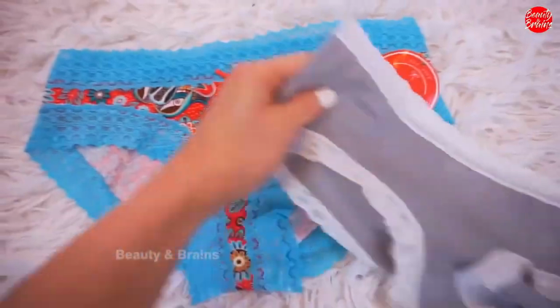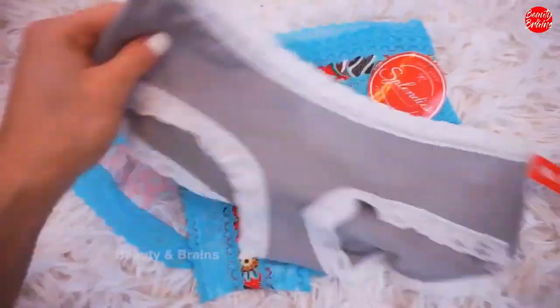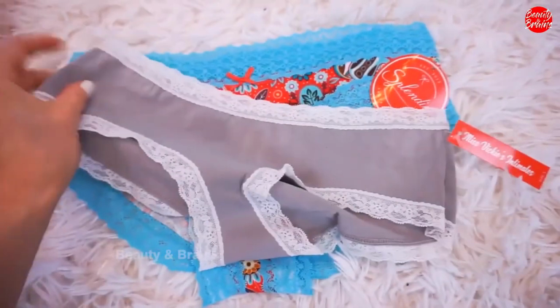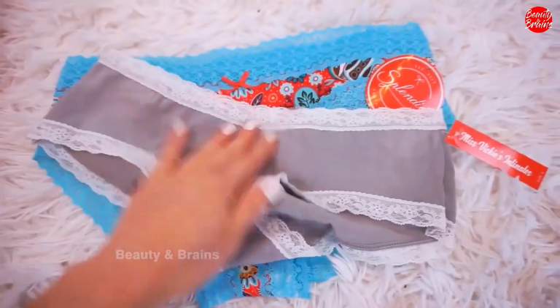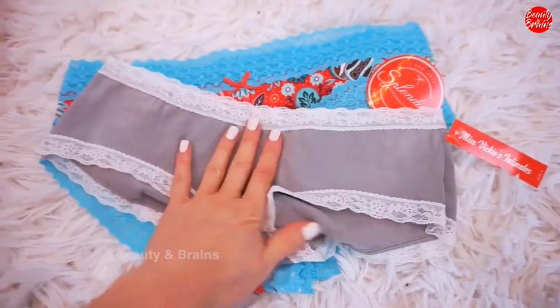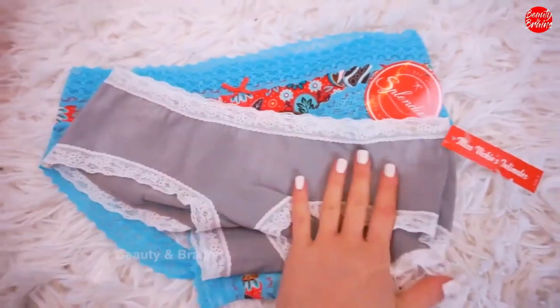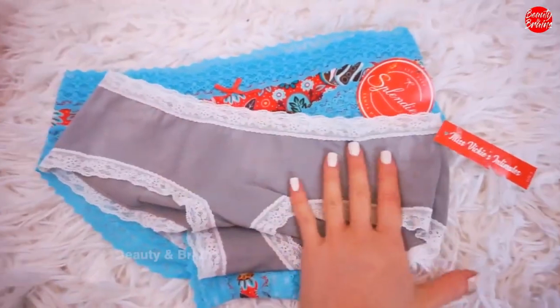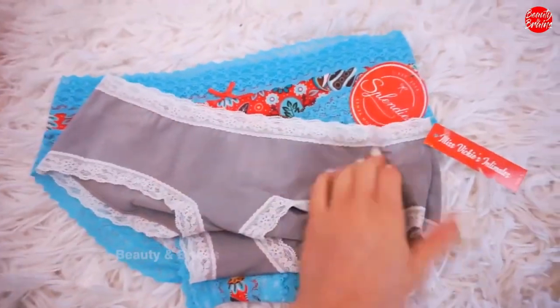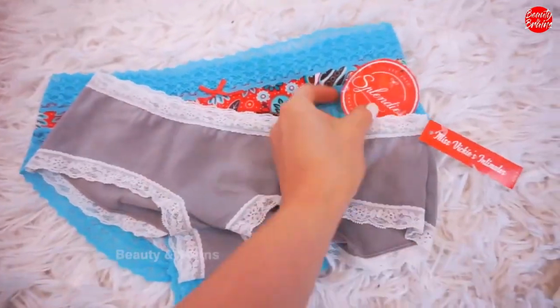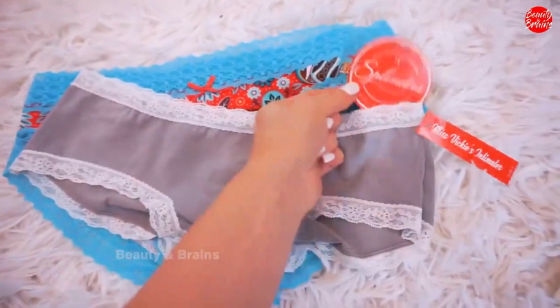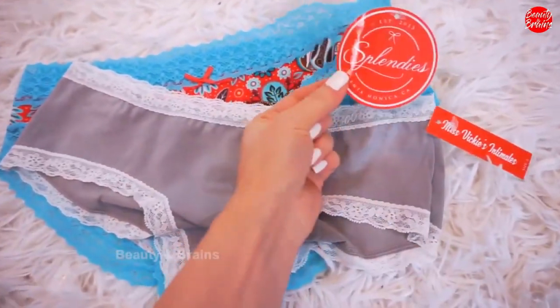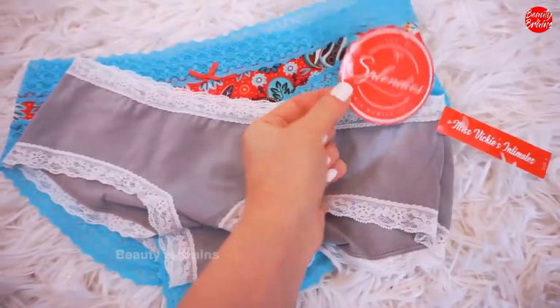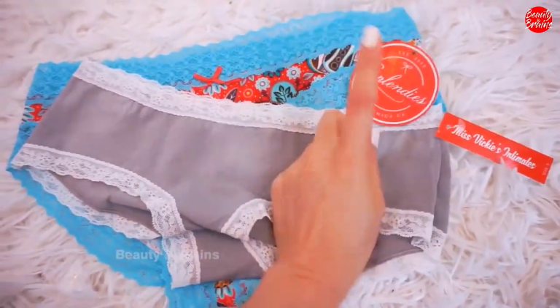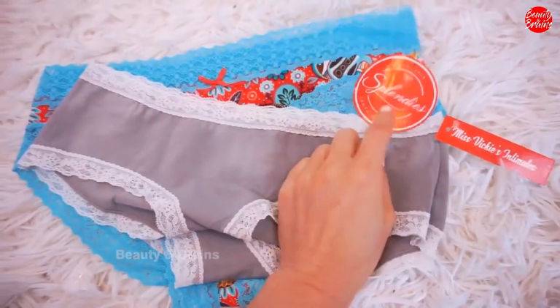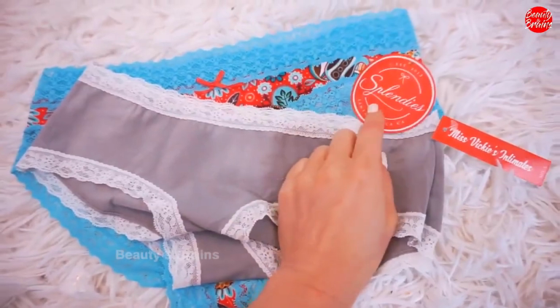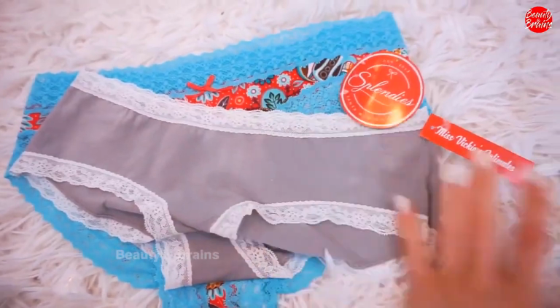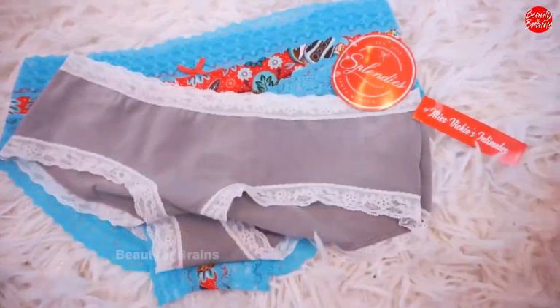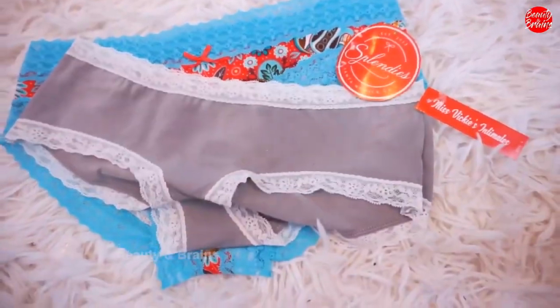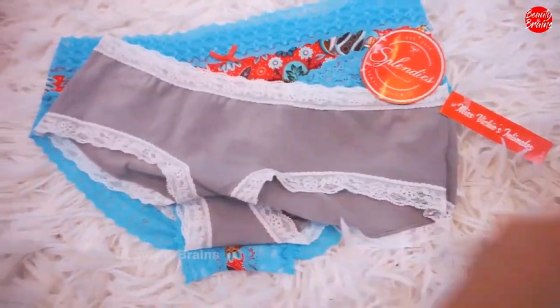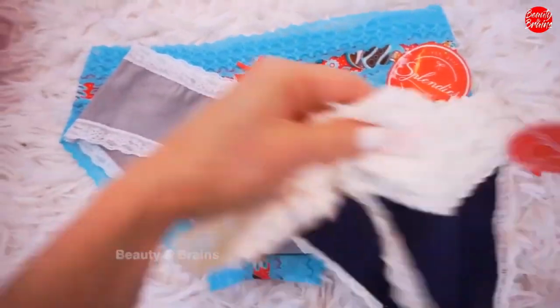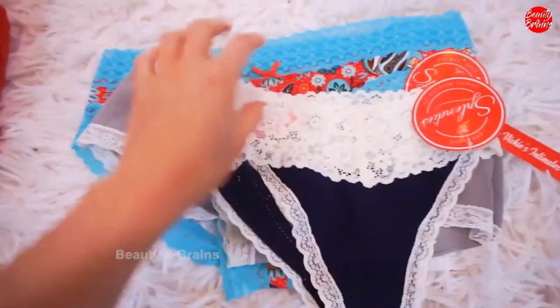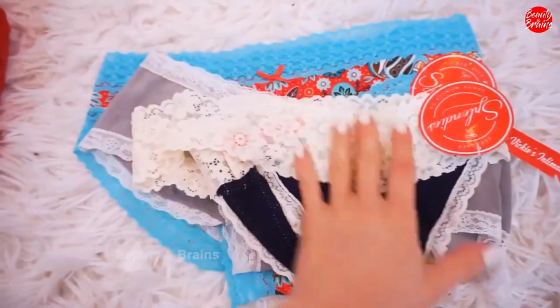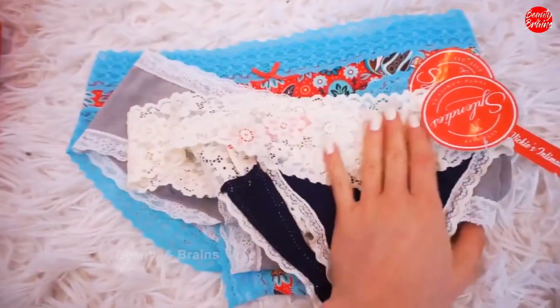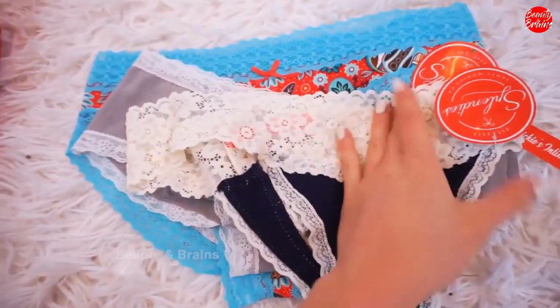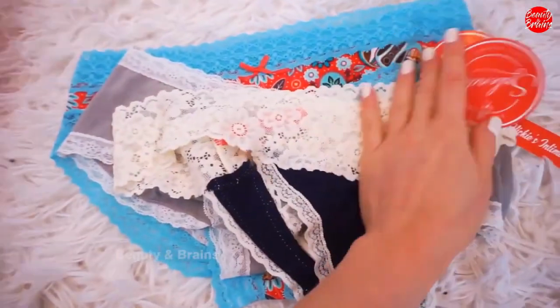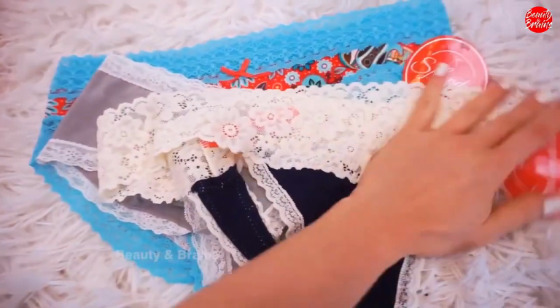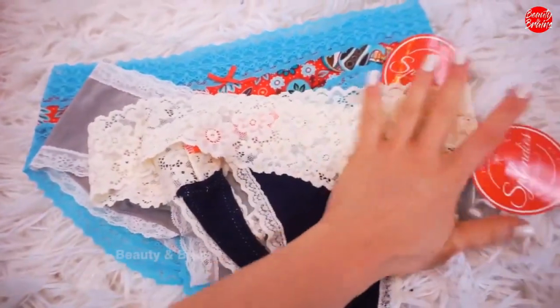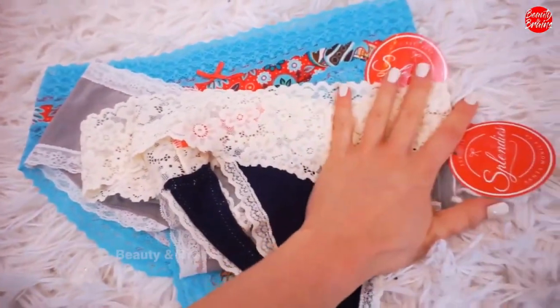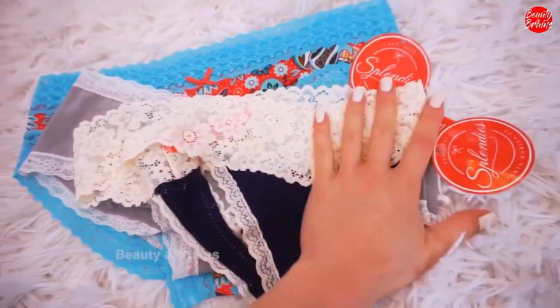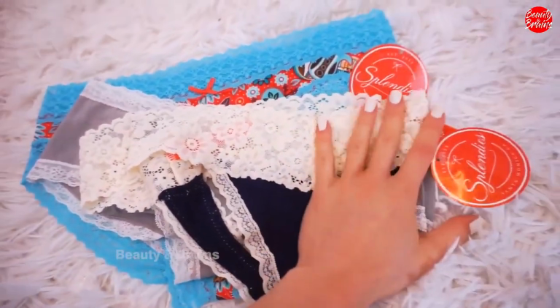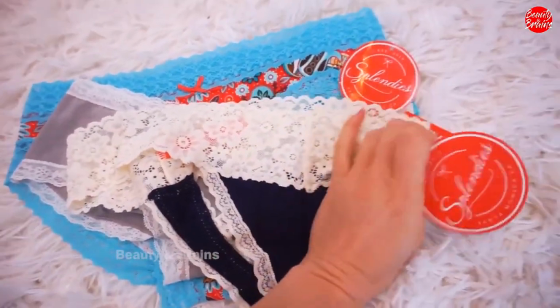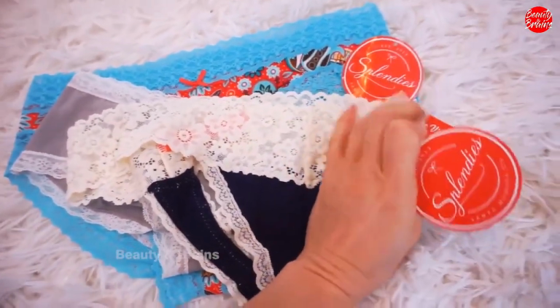If you guys would also like to check out Splendies for yourself, I will leave a general discount code down in the description that'll give you a few dollars off your first month's purchase.